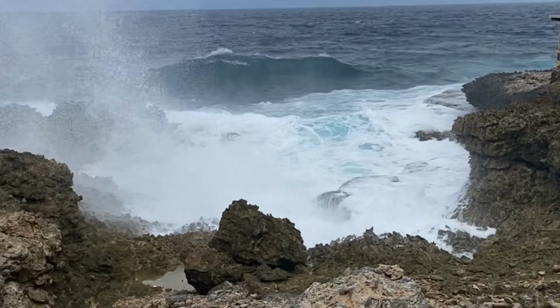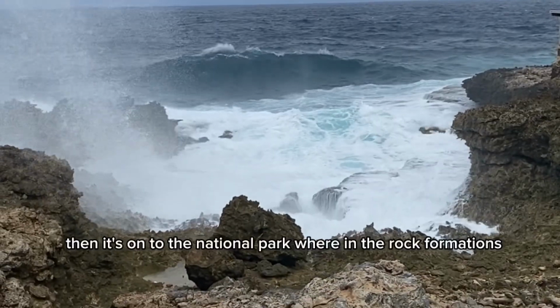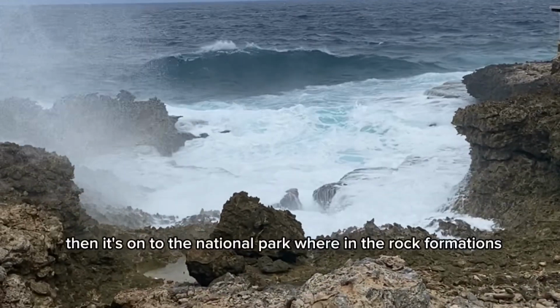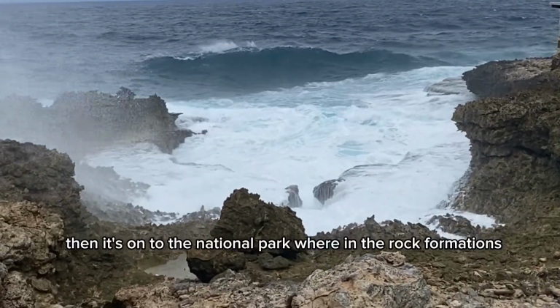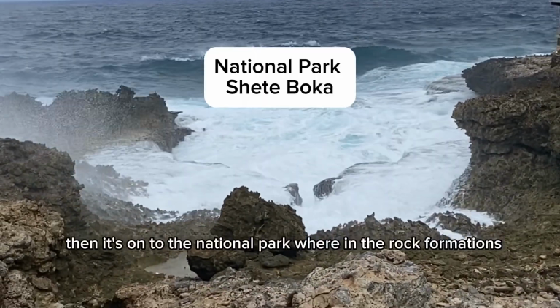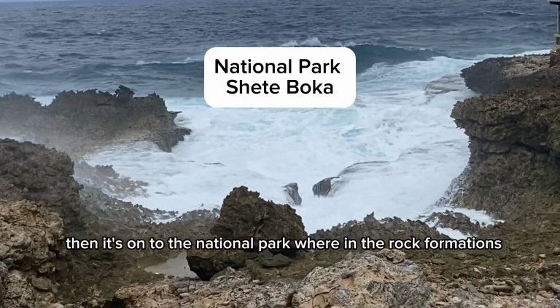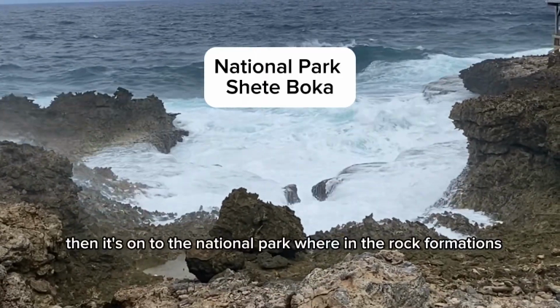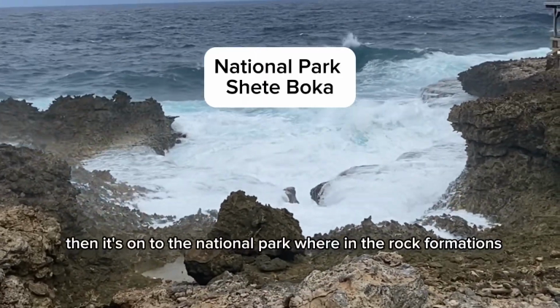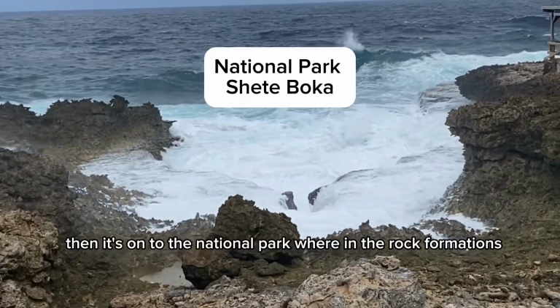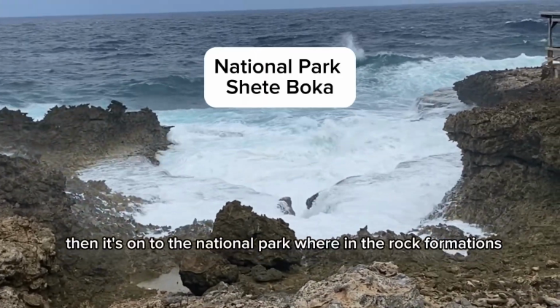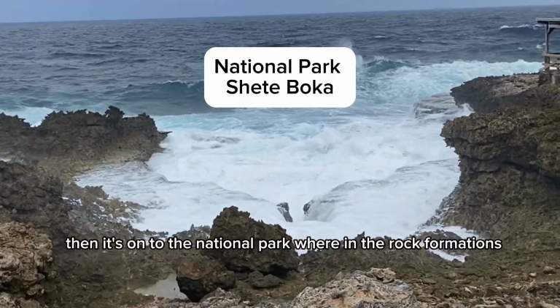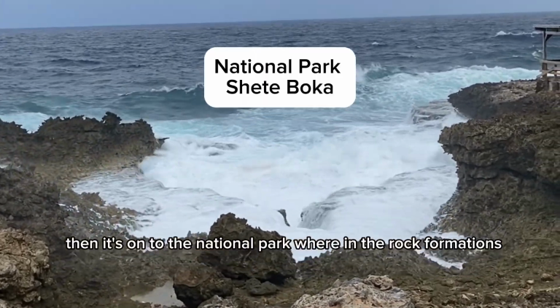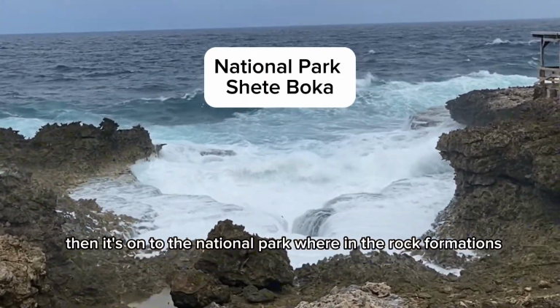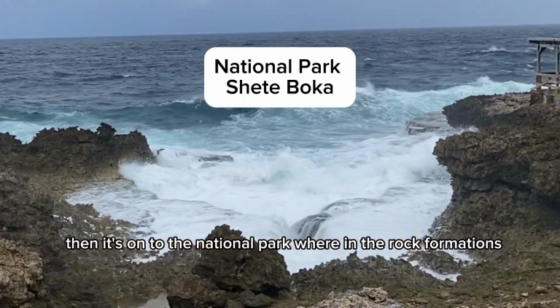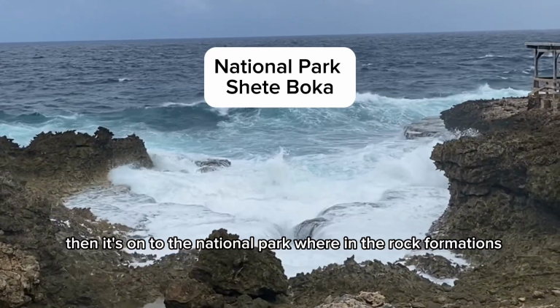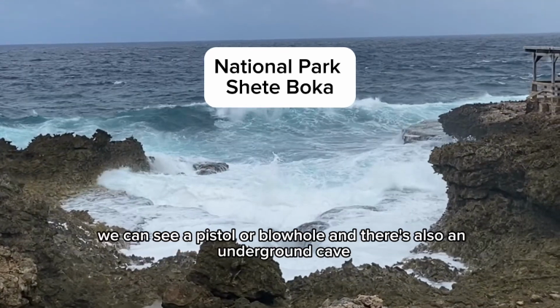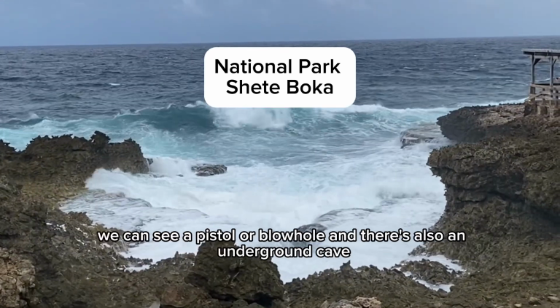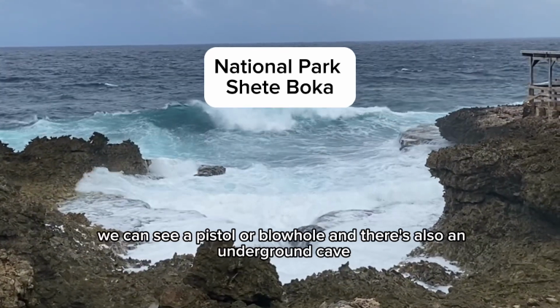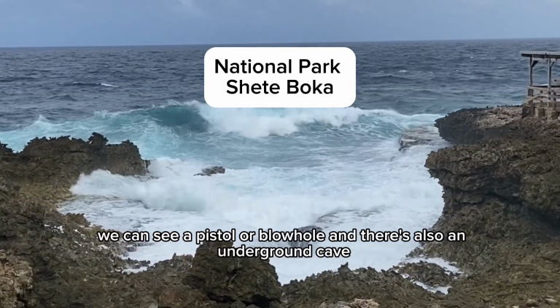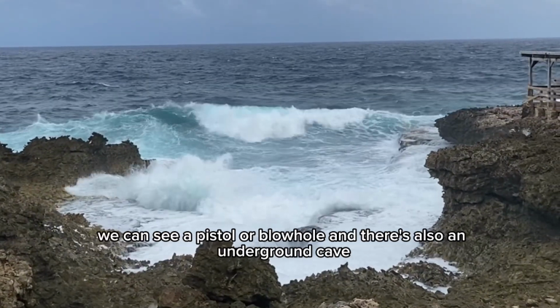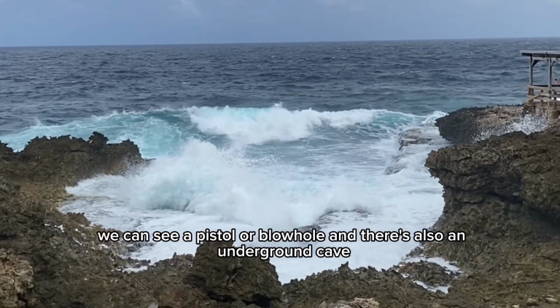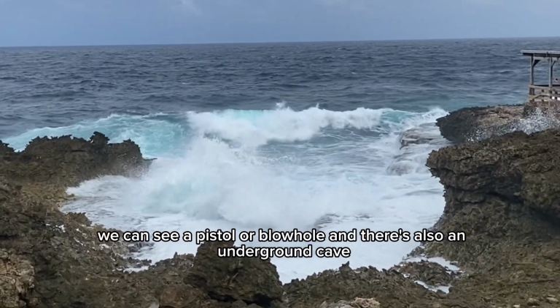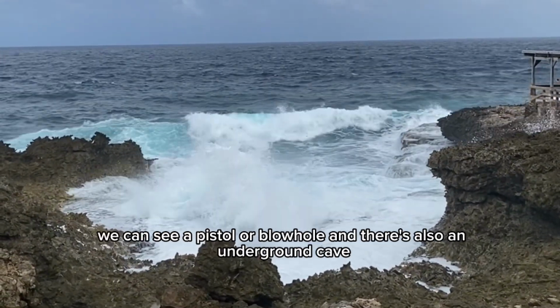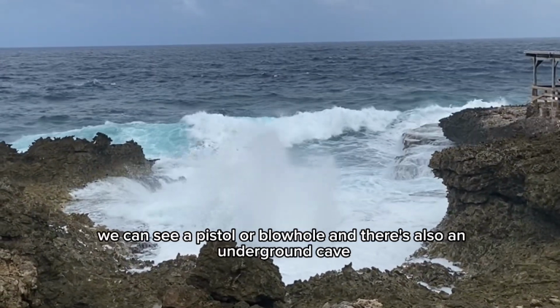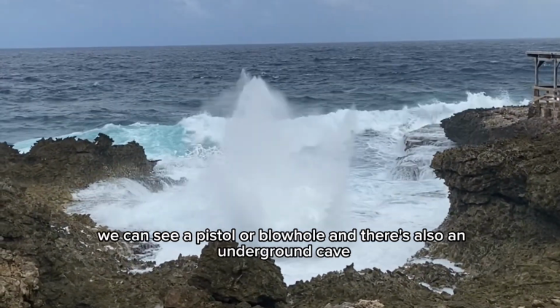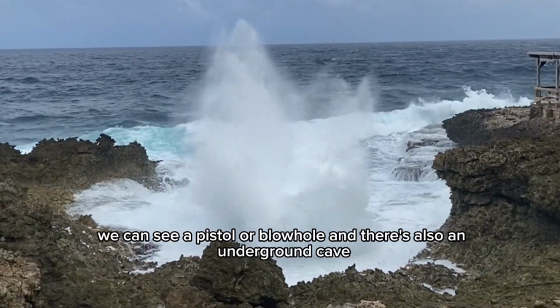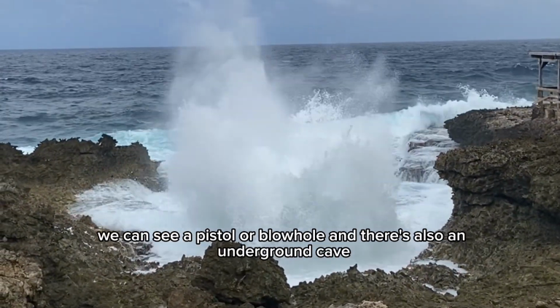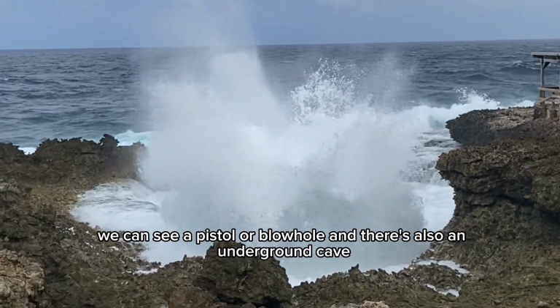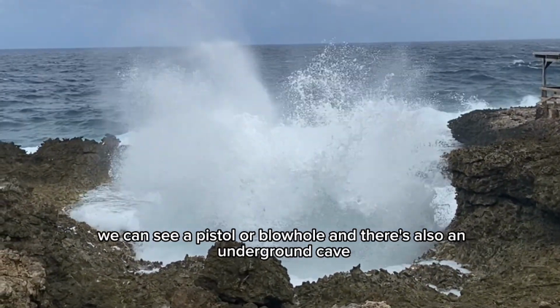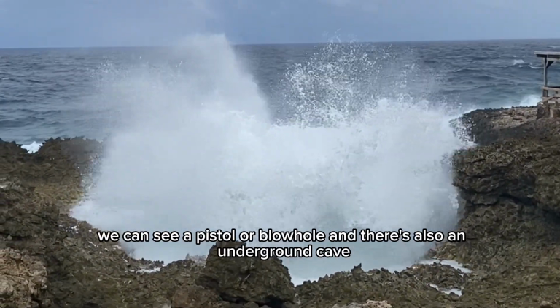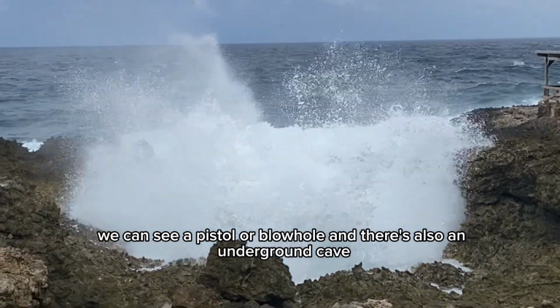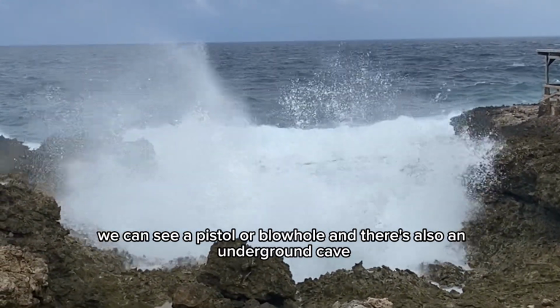Then it's on to the National Park where in the rock formations we can see a pistol or a blowhole, and there's also an underground cave.